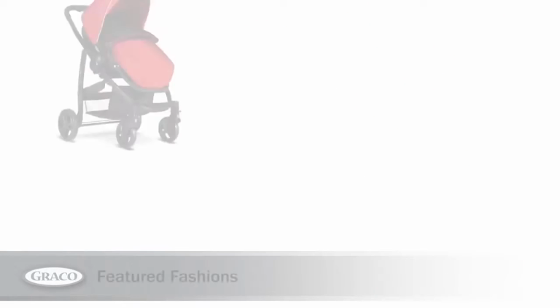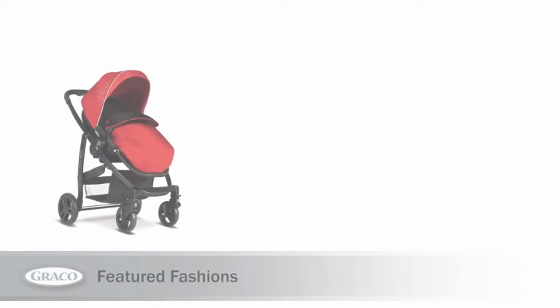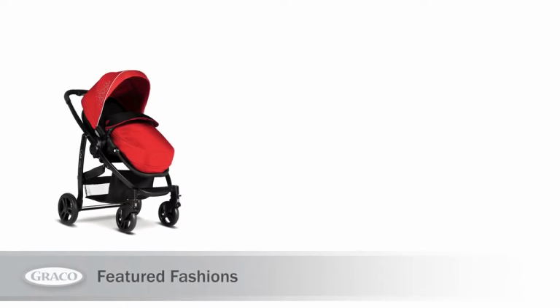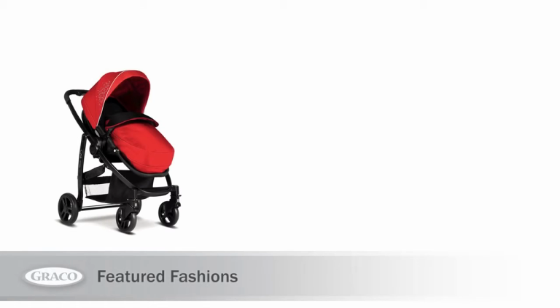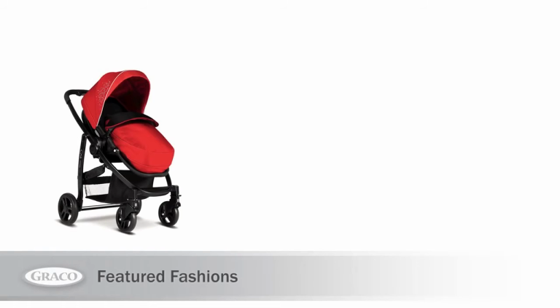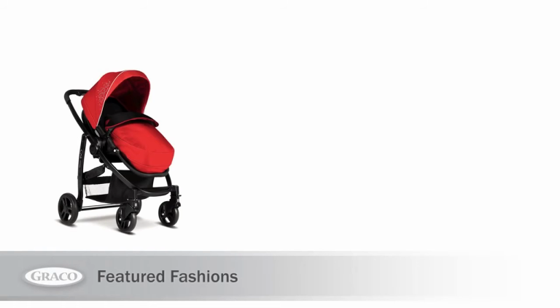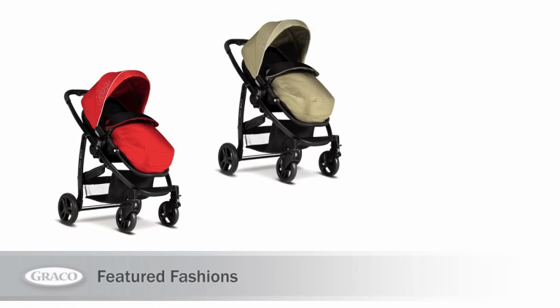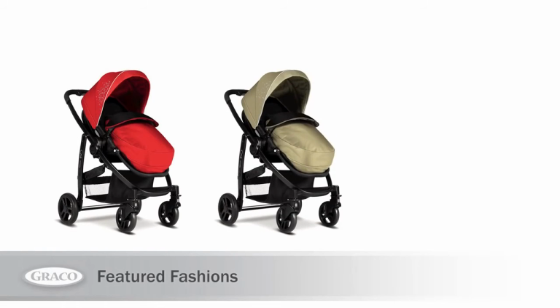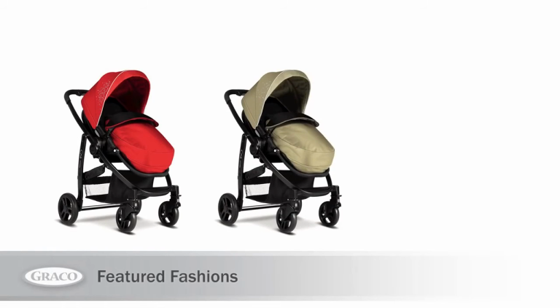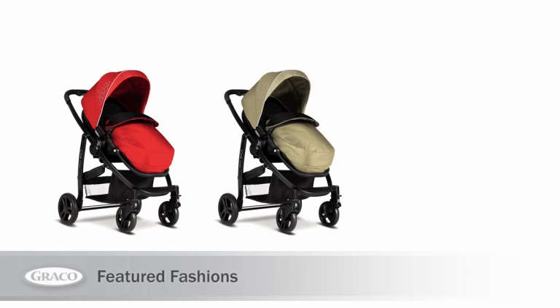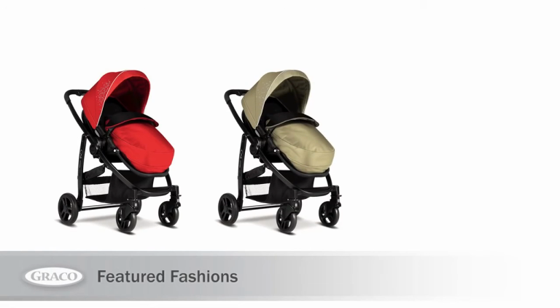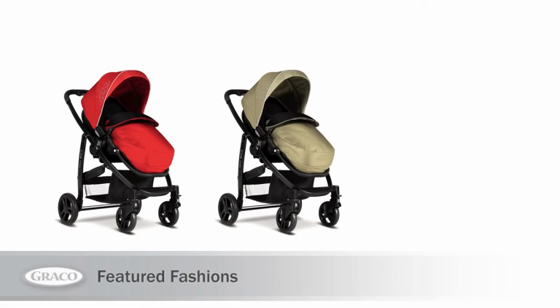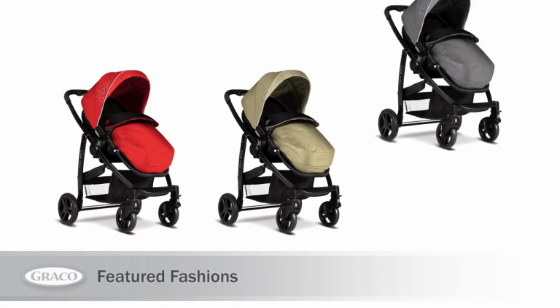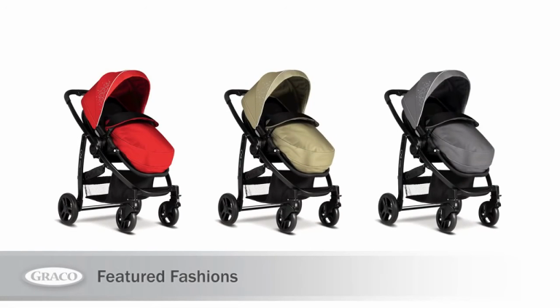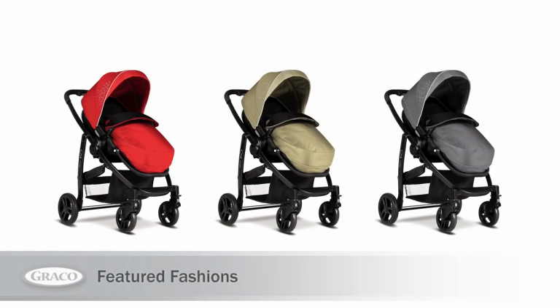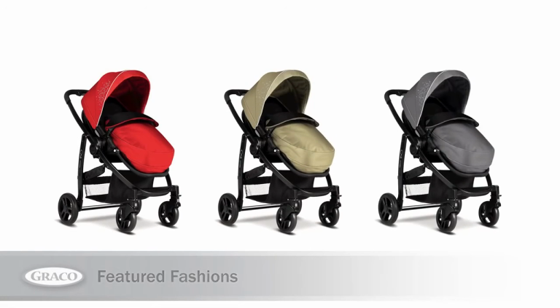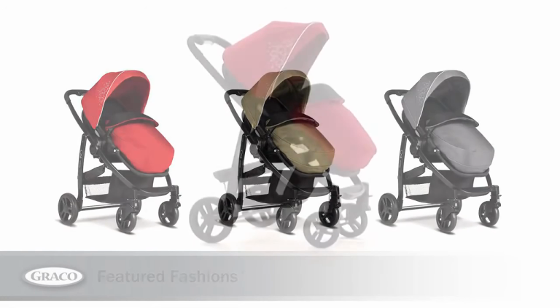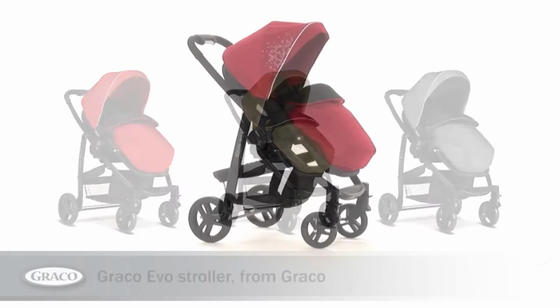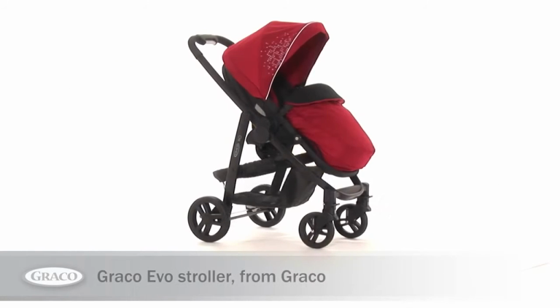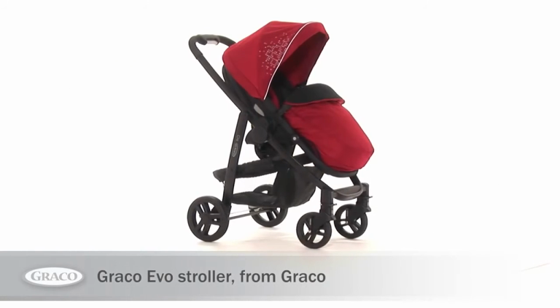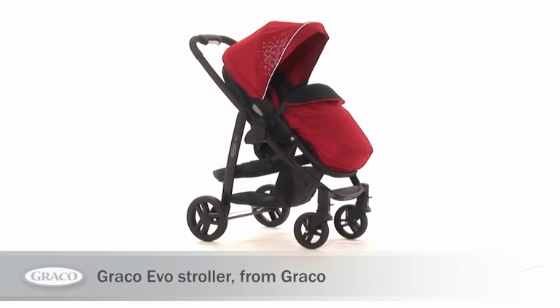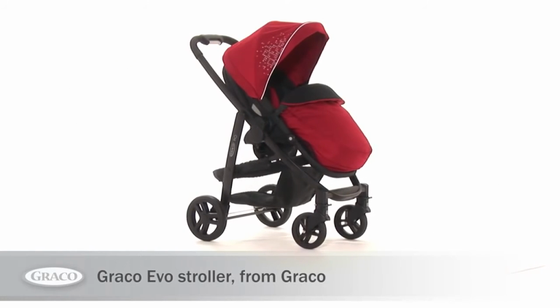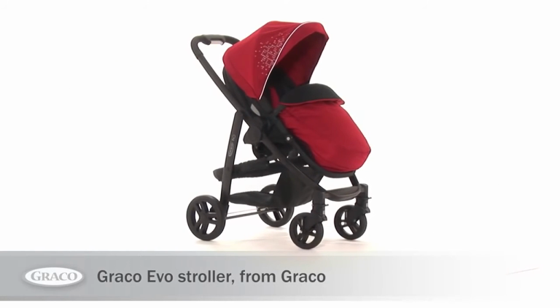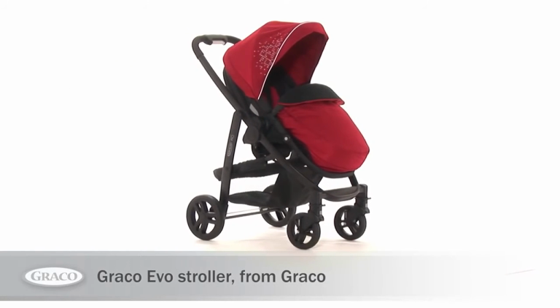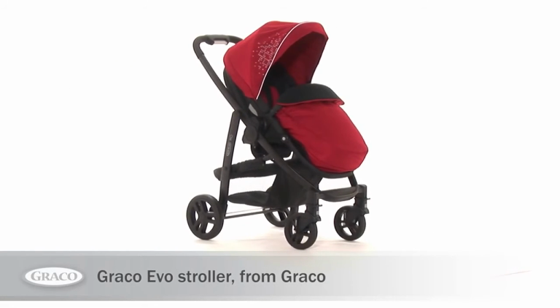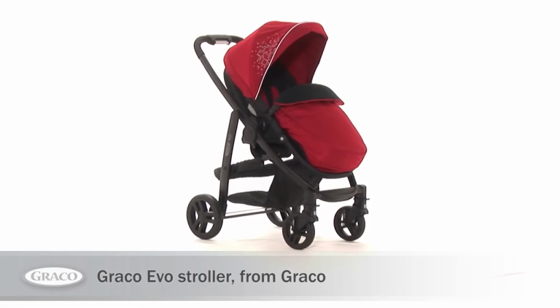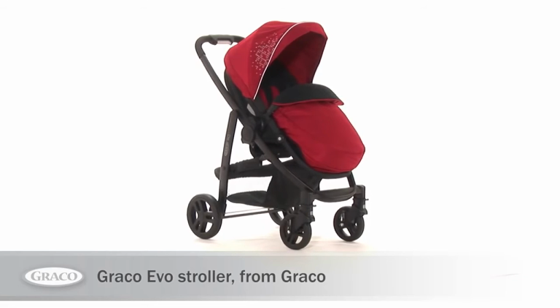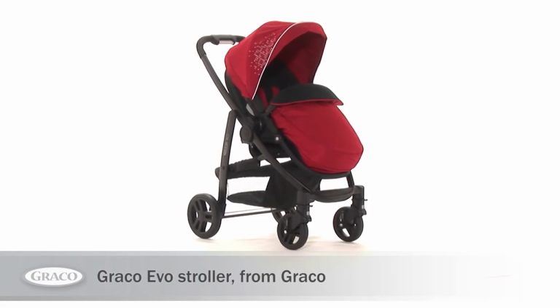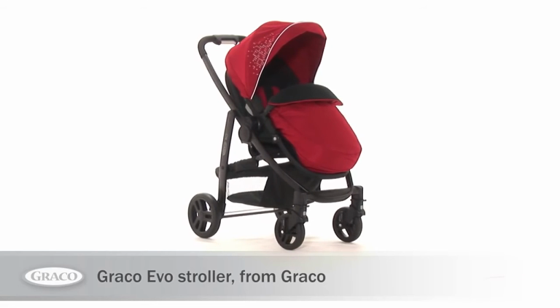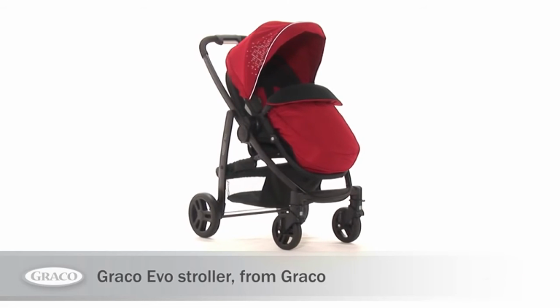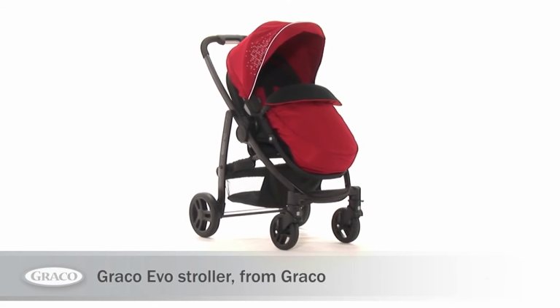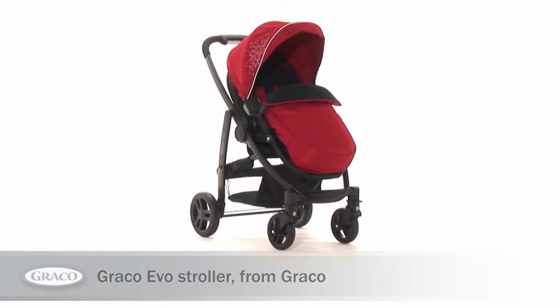Available in chilly, sand and charcoal. The Graco Evo Stroller, from Graco.